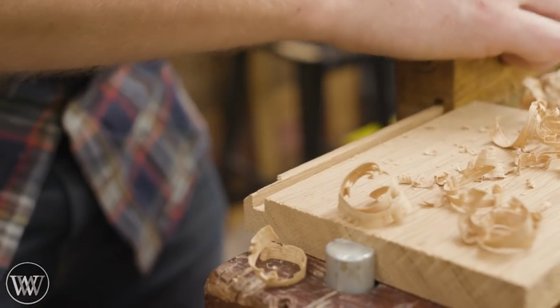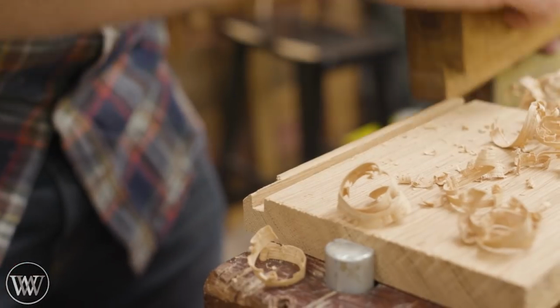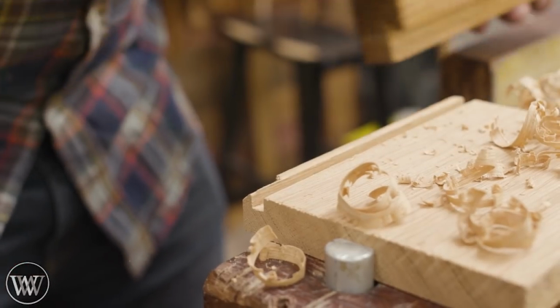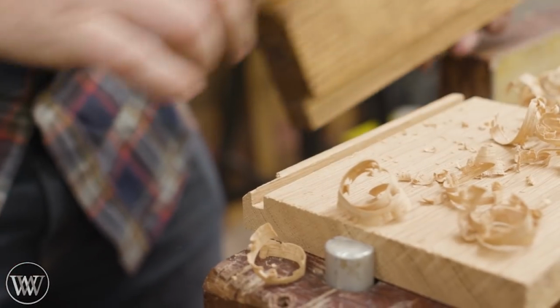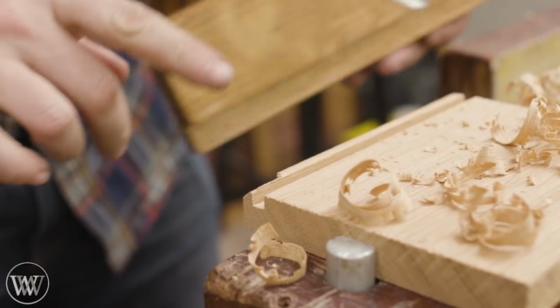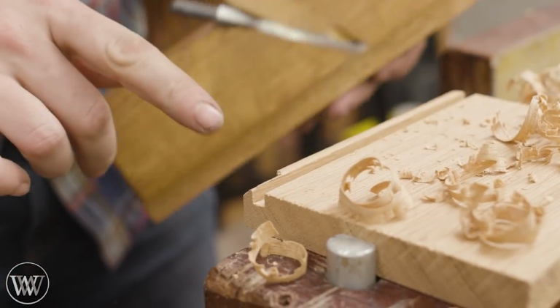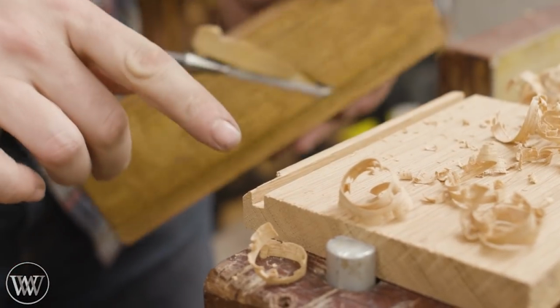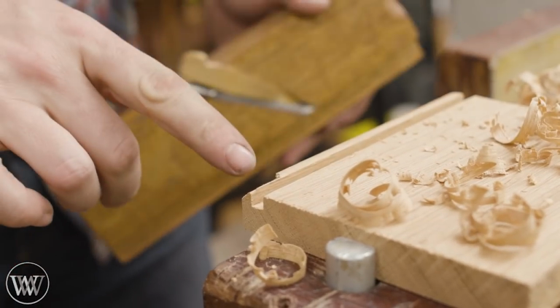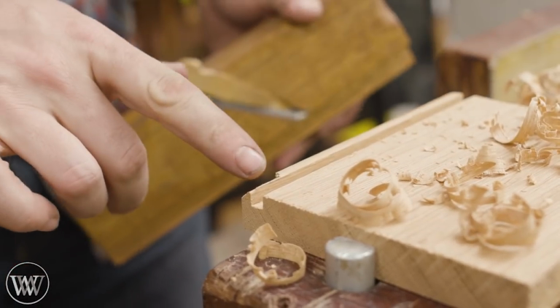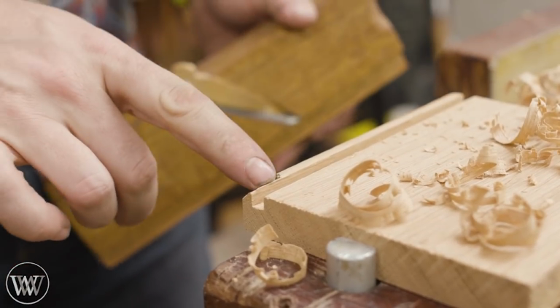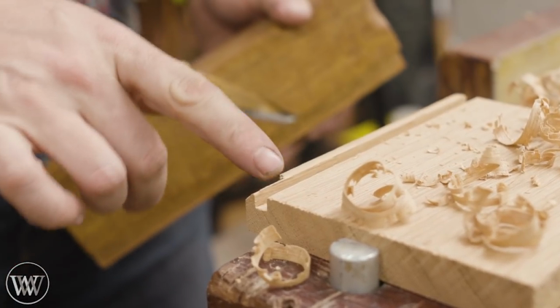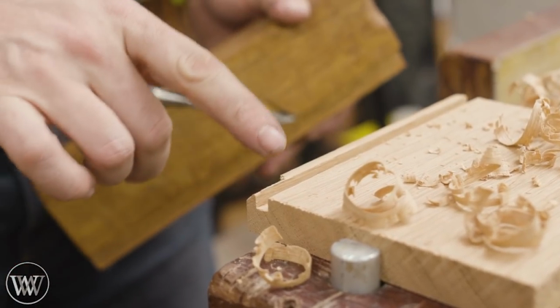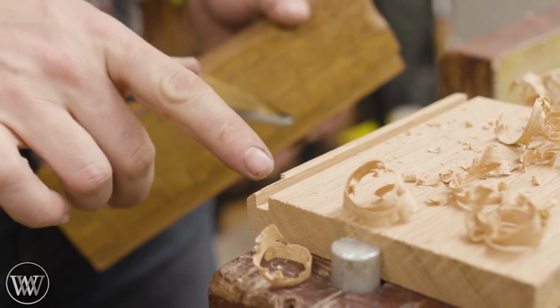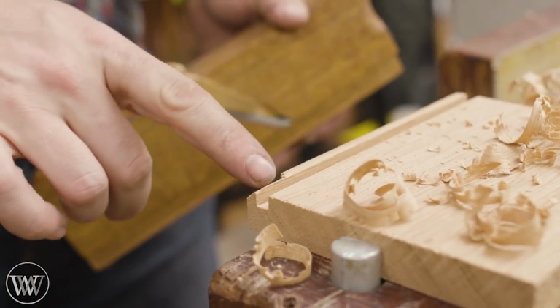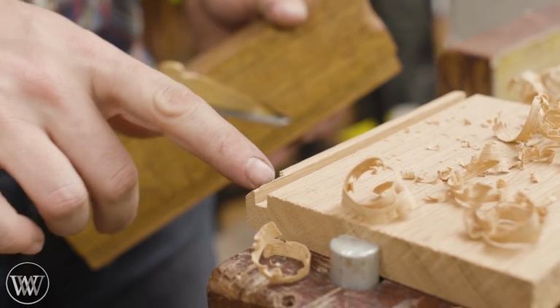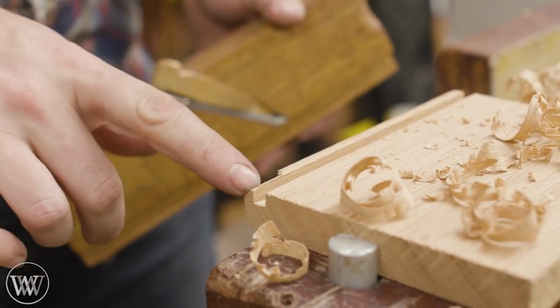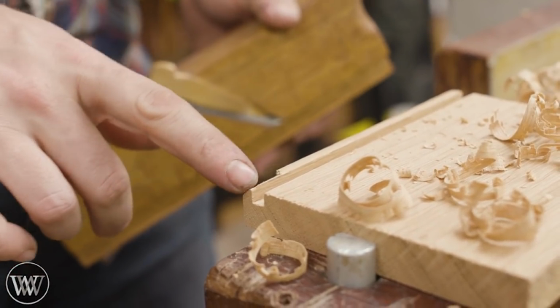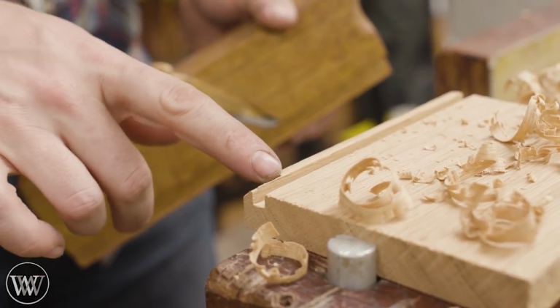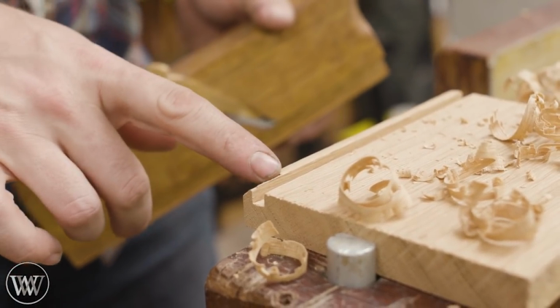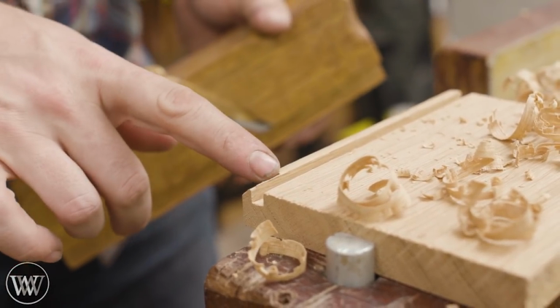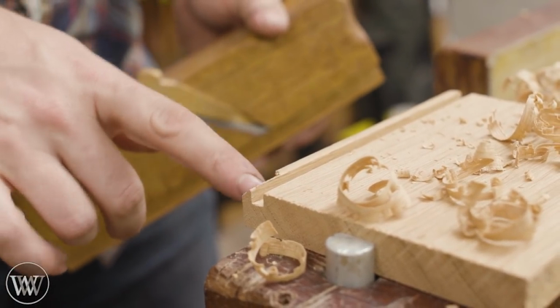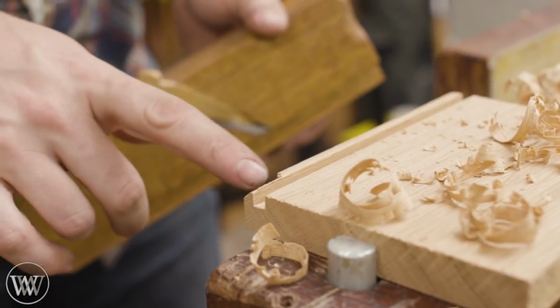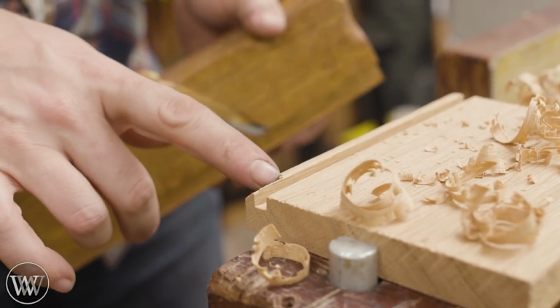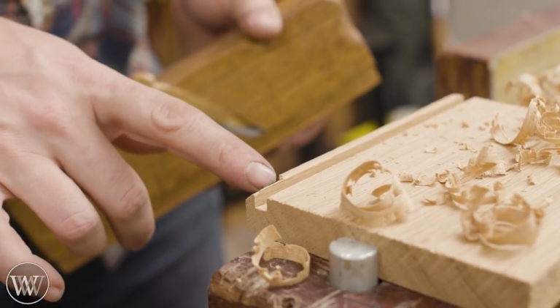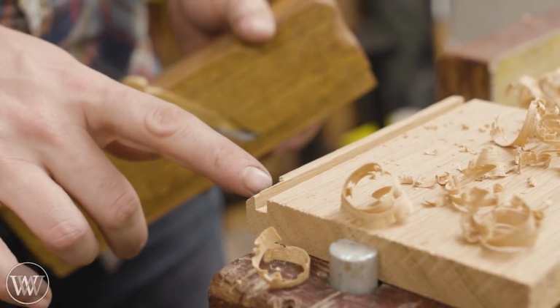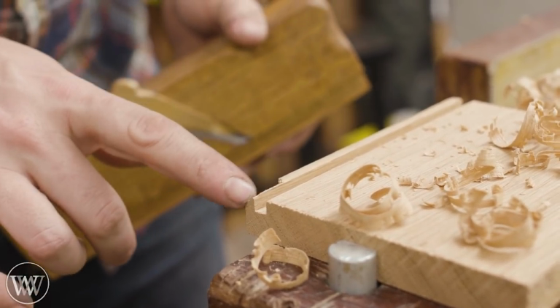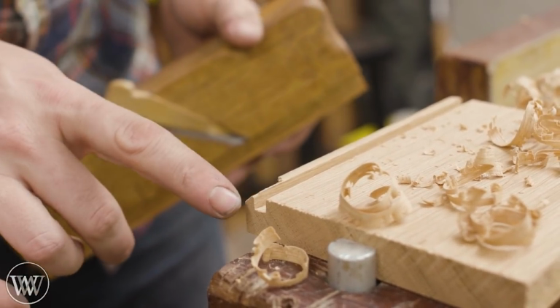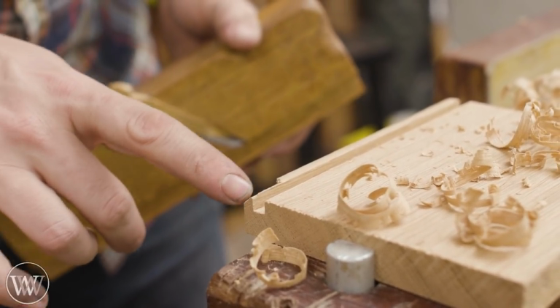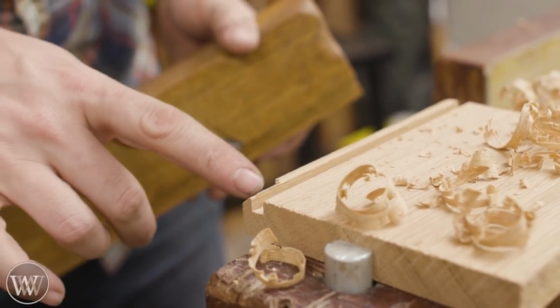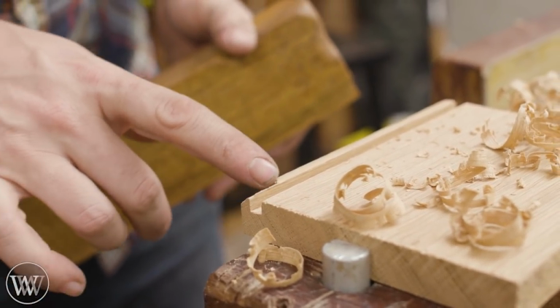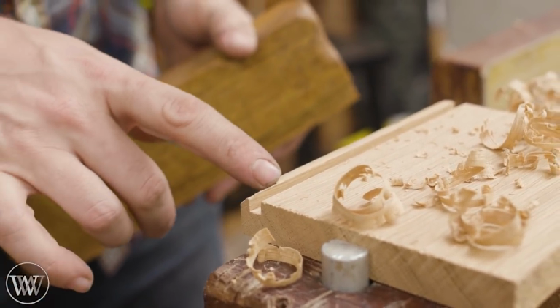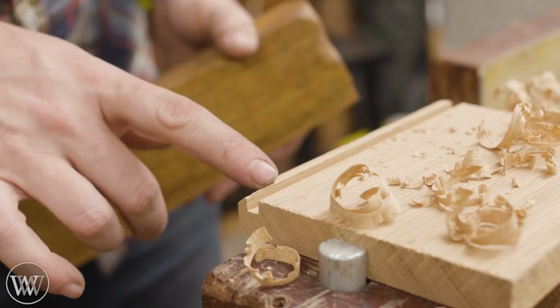Oh, would you look at that. That's a happy little accident. I think we're going to have to put a bow tie in there.